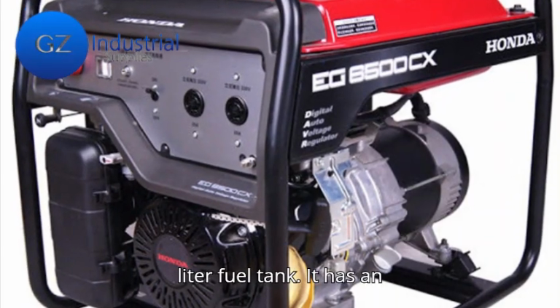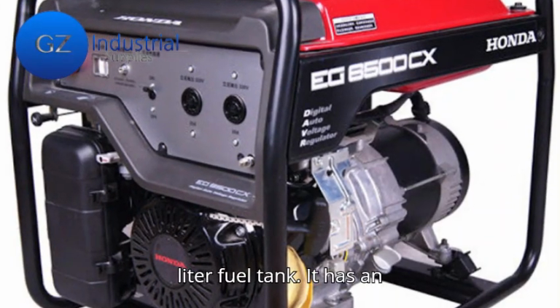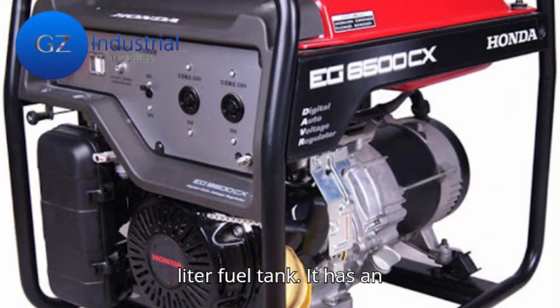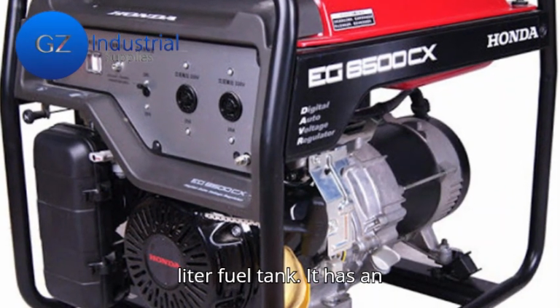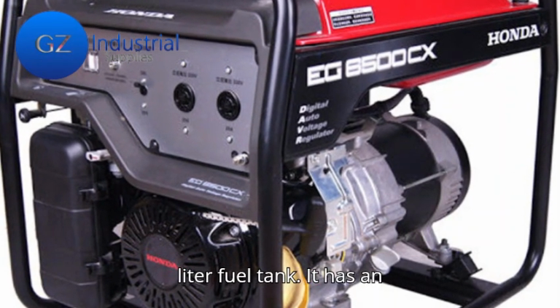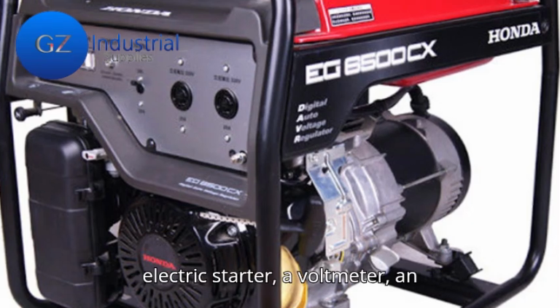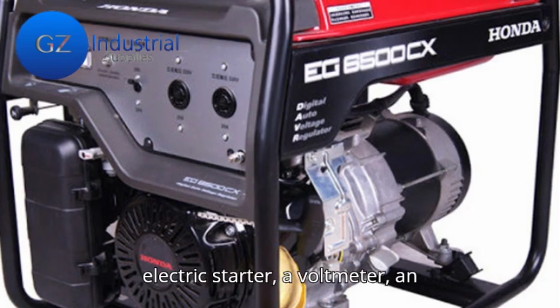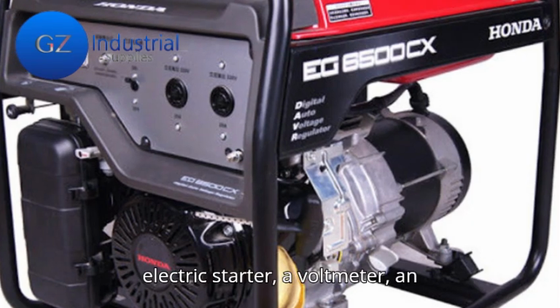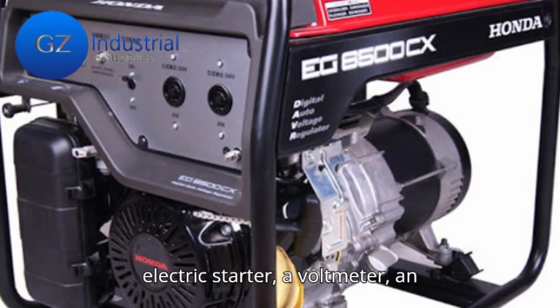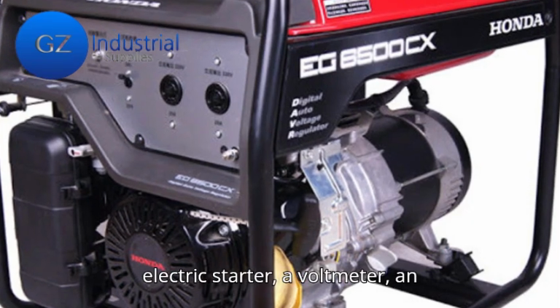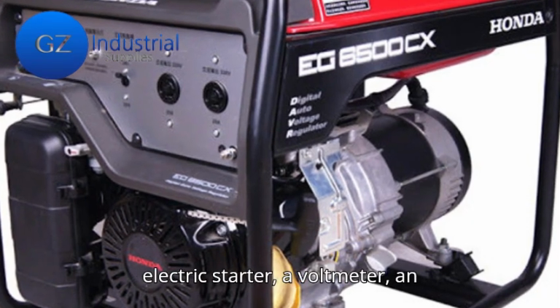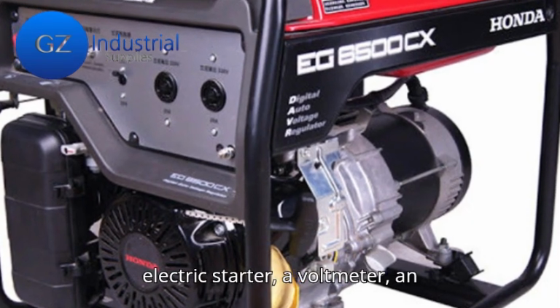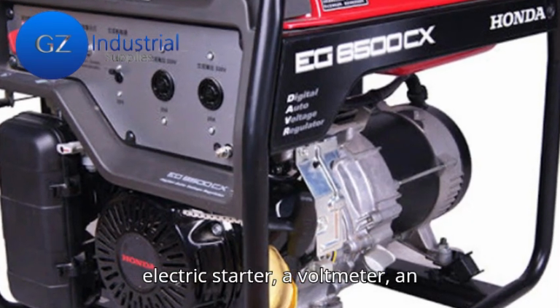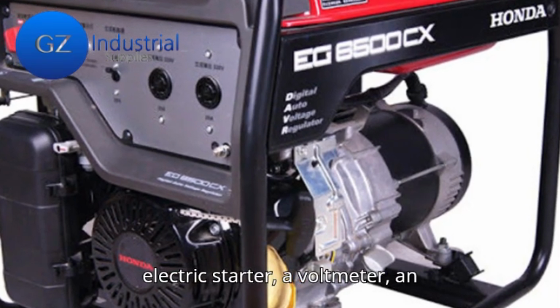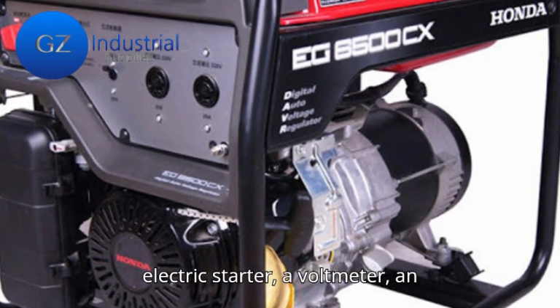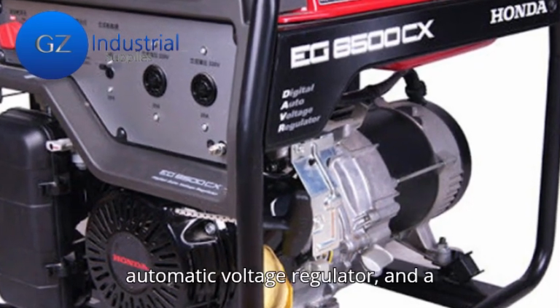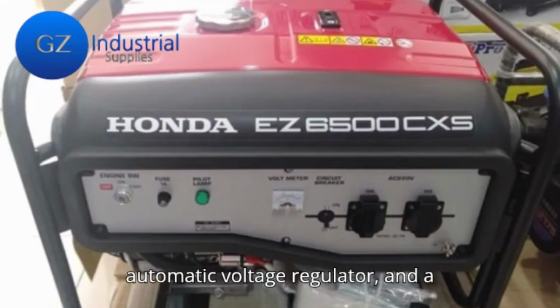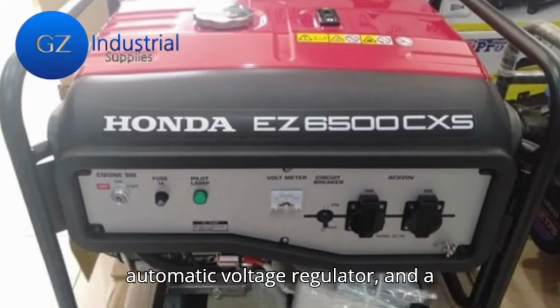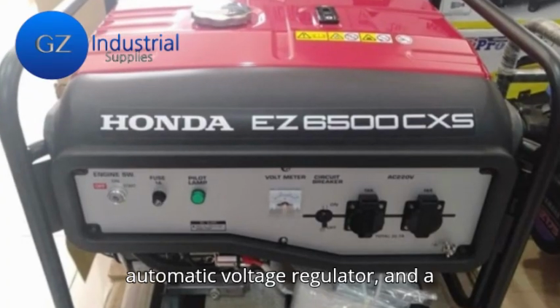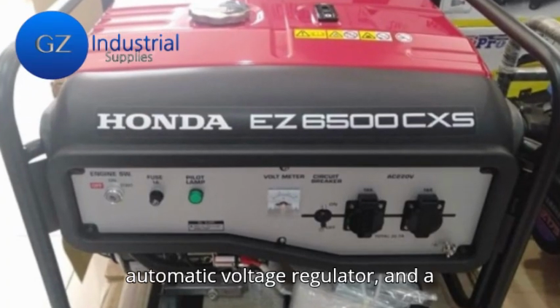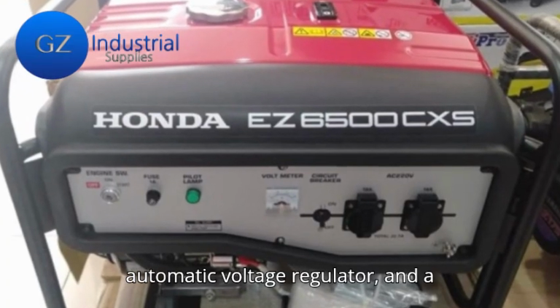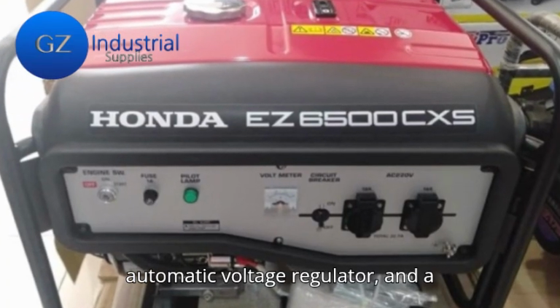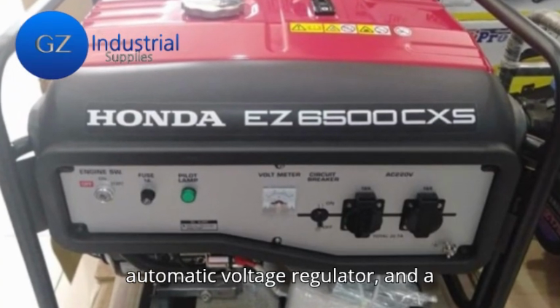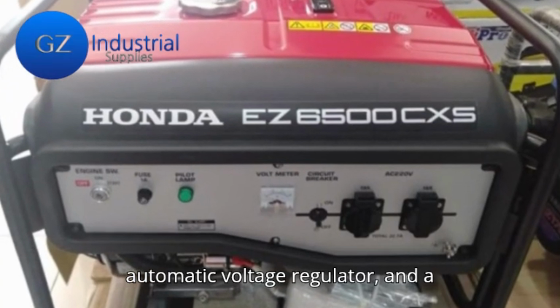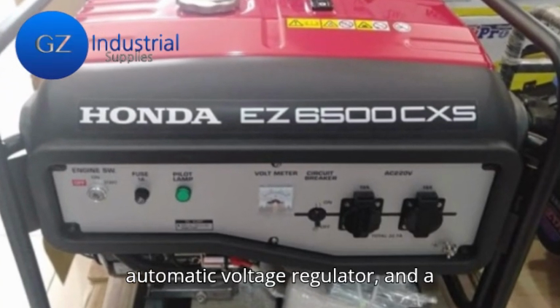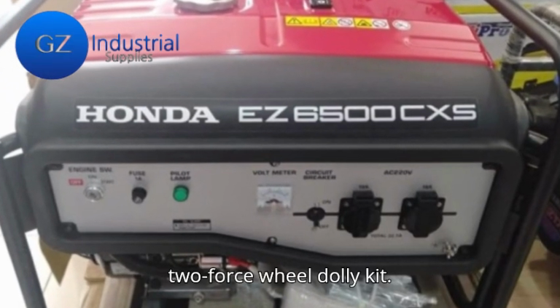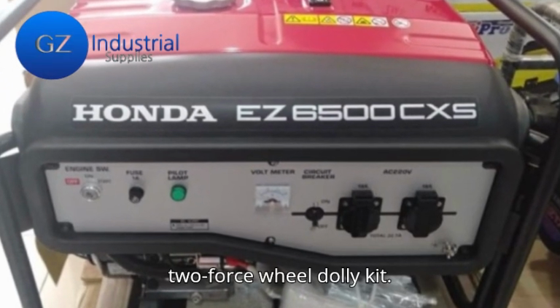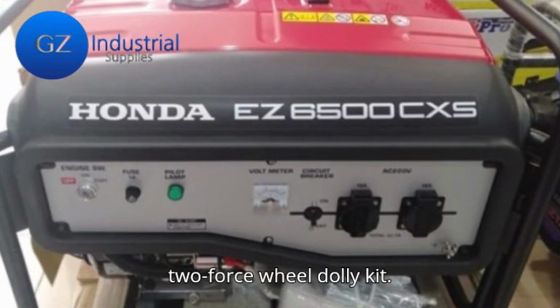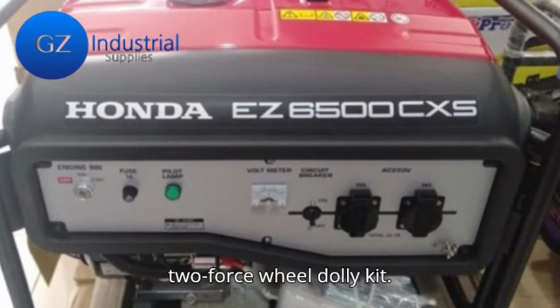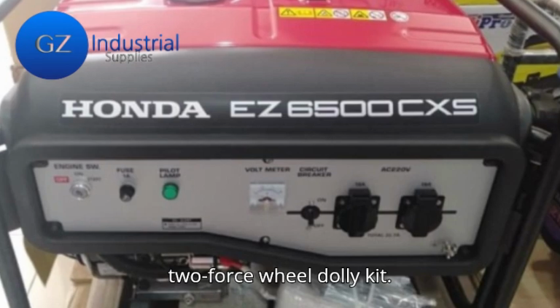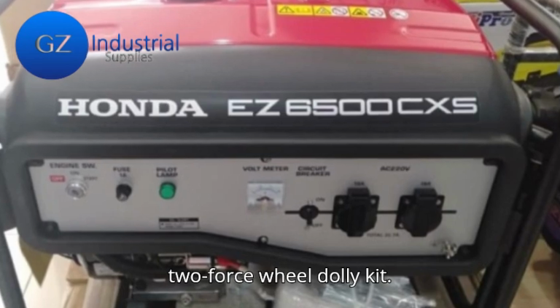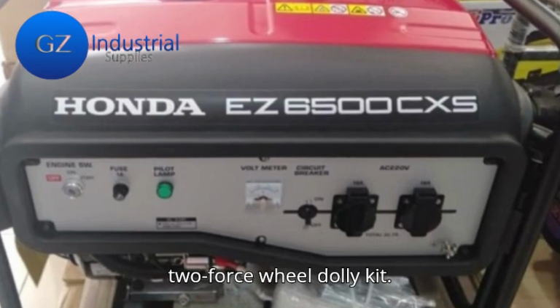It has an electric starter, a voltmeter, an automatic voltage regulator, and a two-force wheel dolly kit.